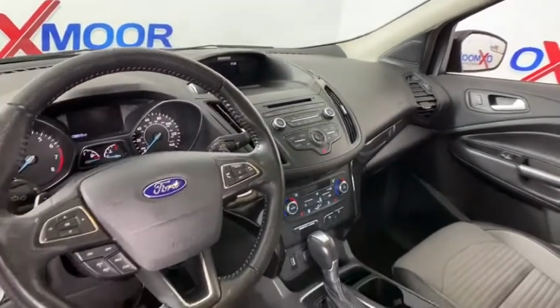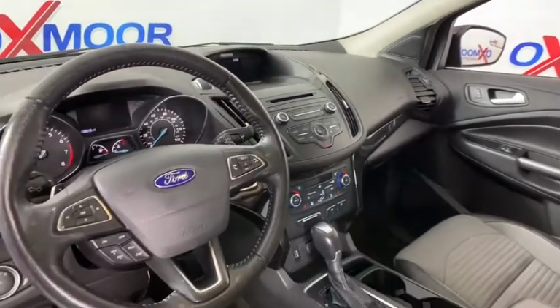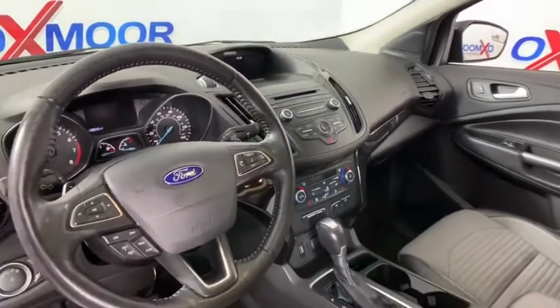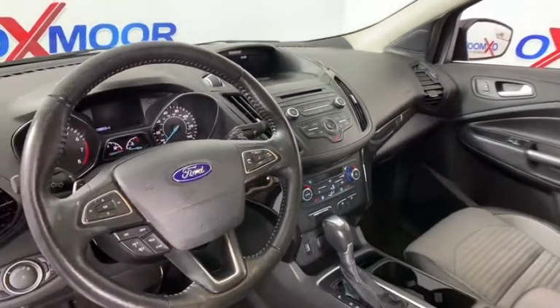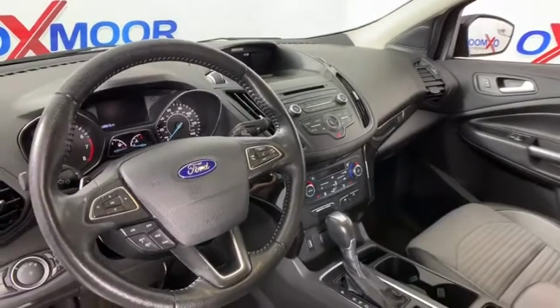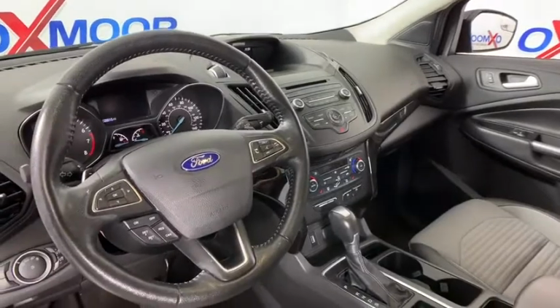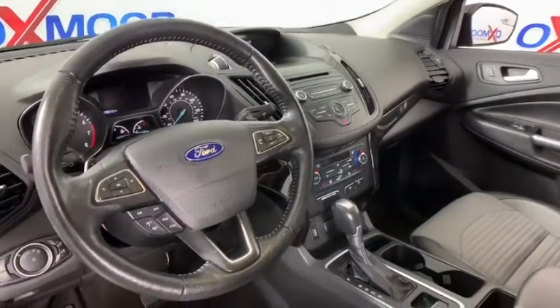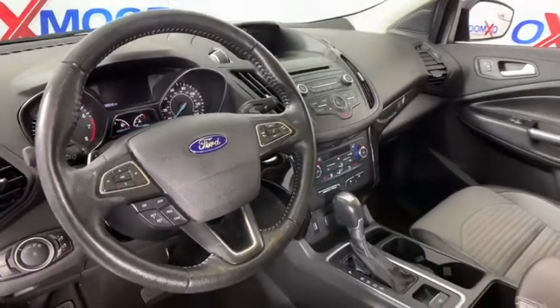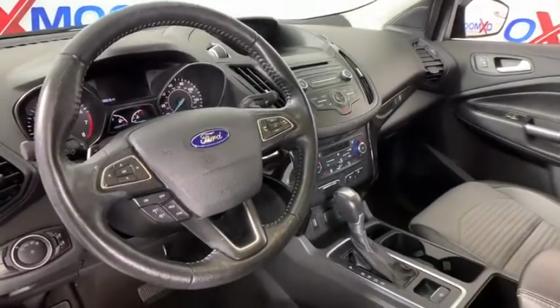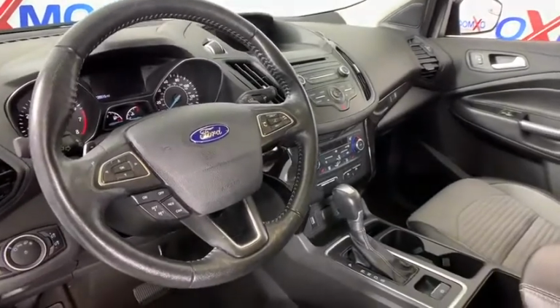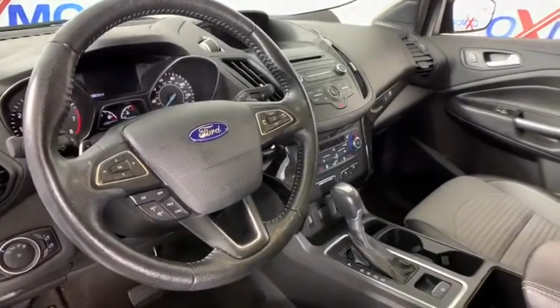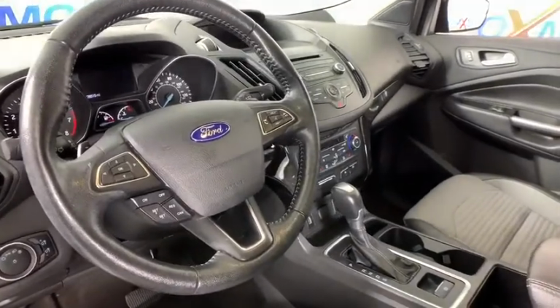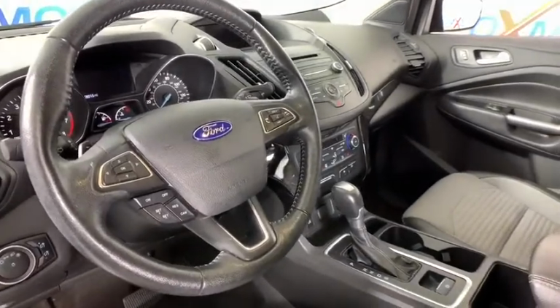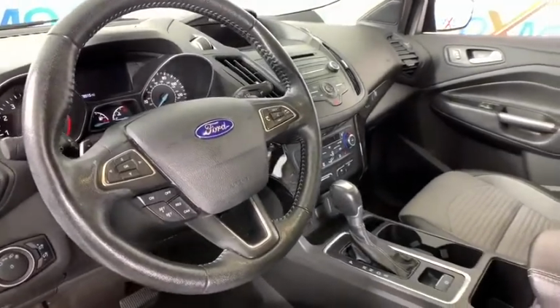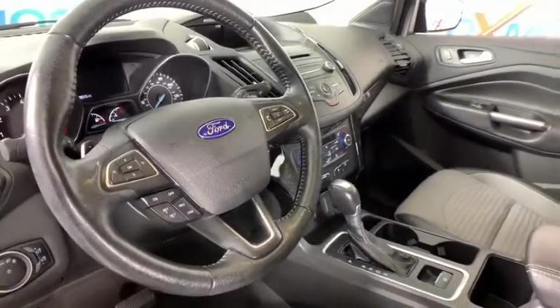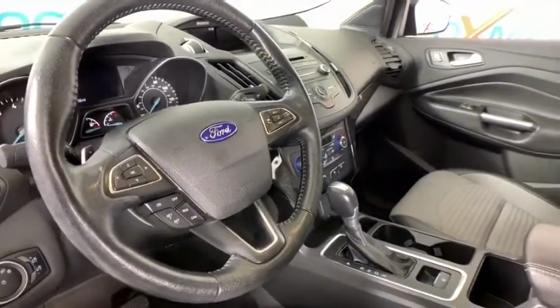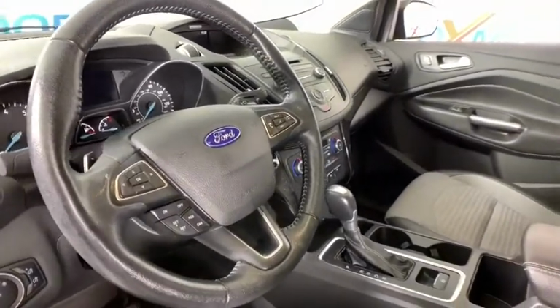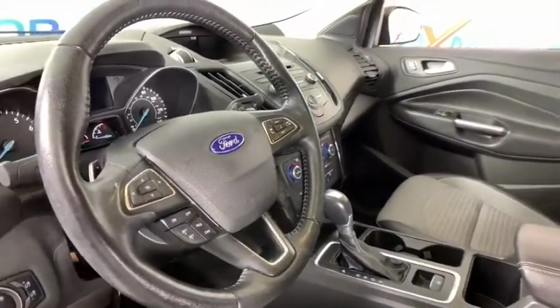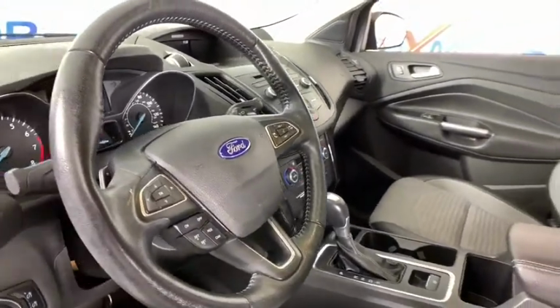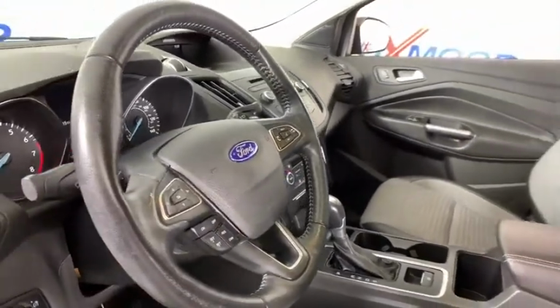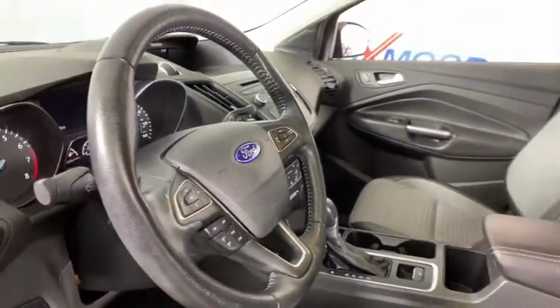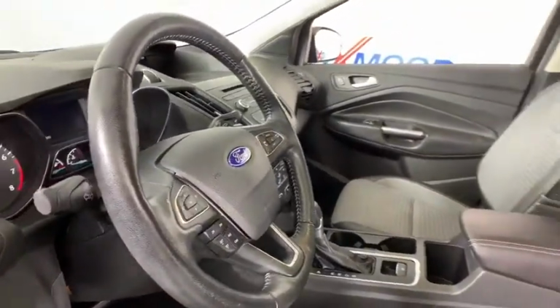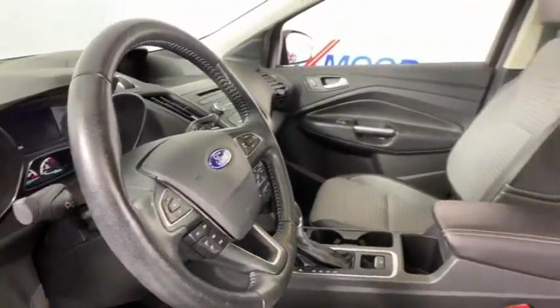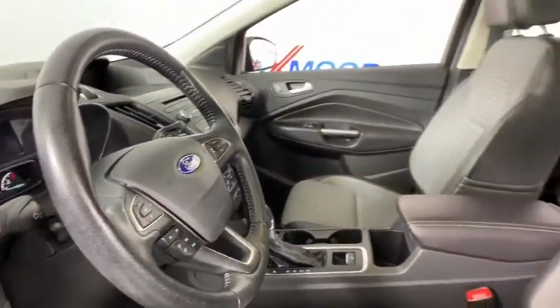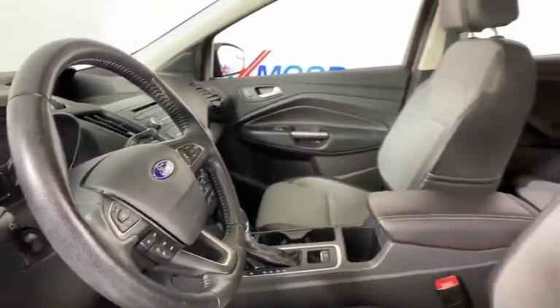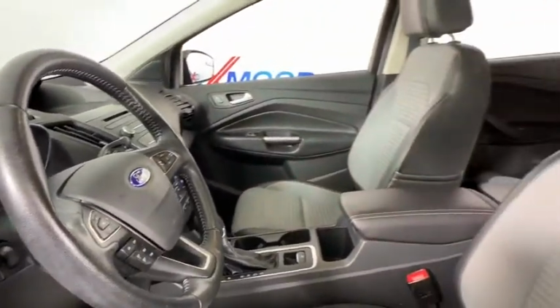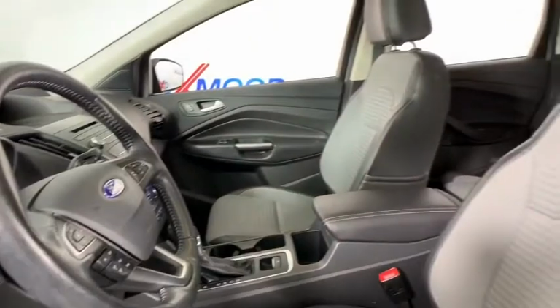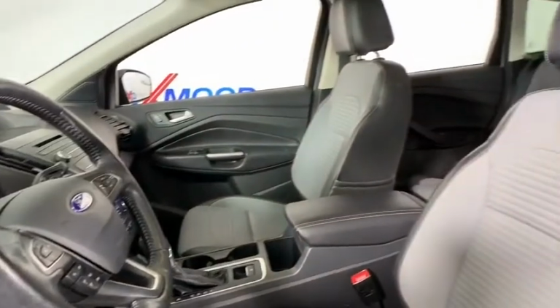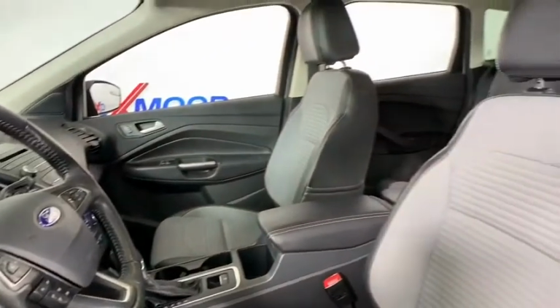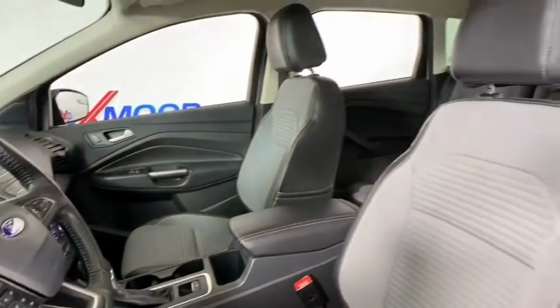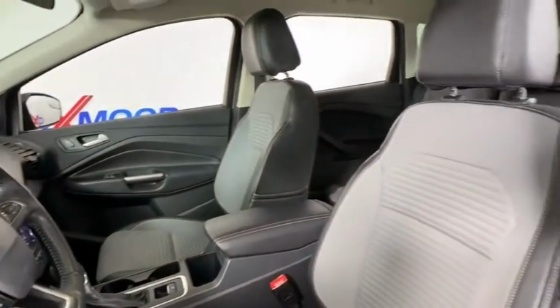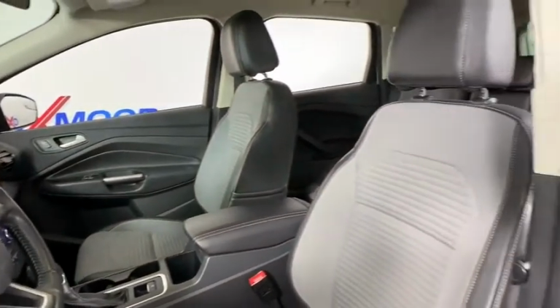Power windows, electronic stability control, fog light, compass, rear window defroster, heated front seat, leather.